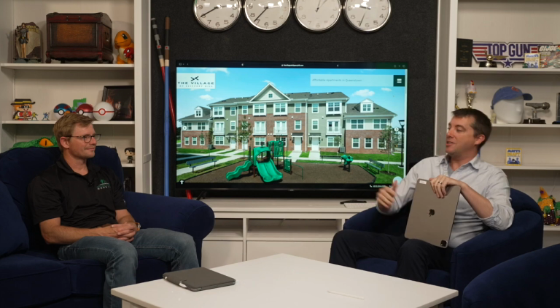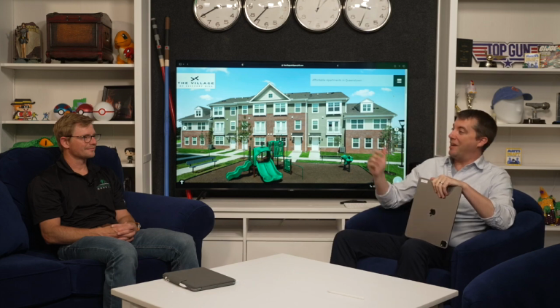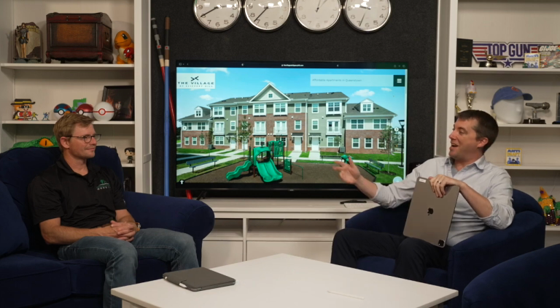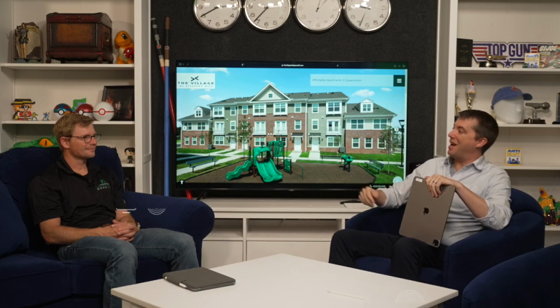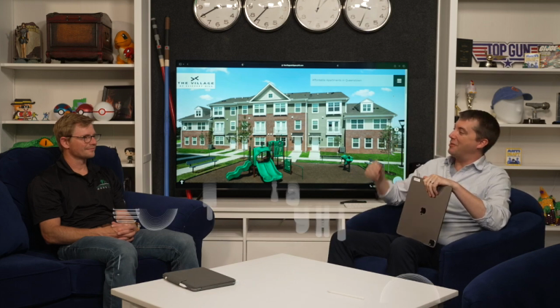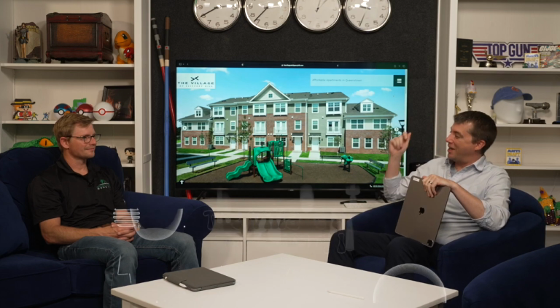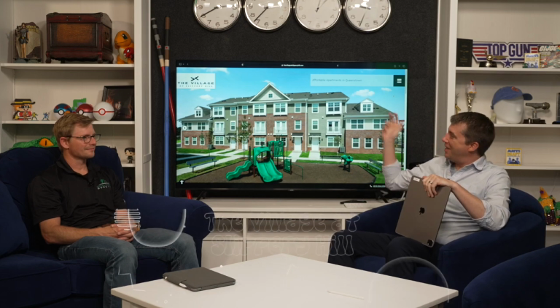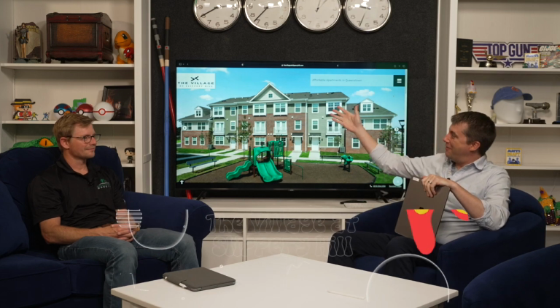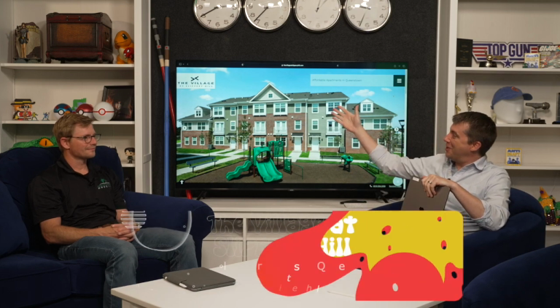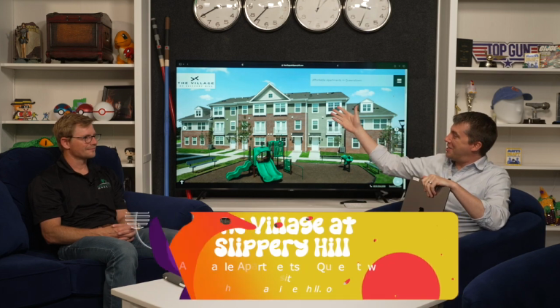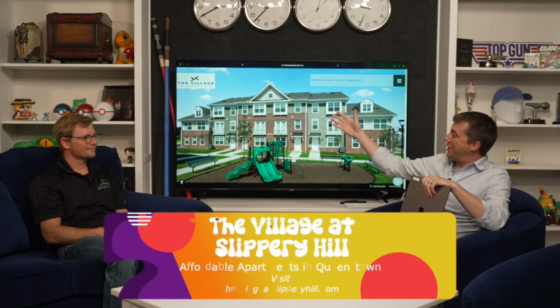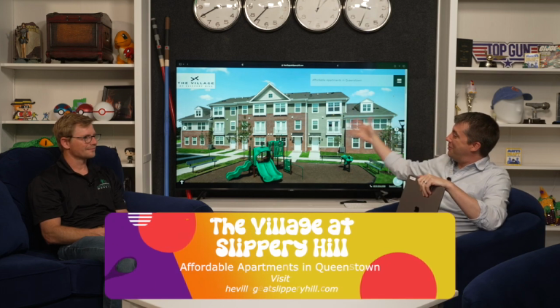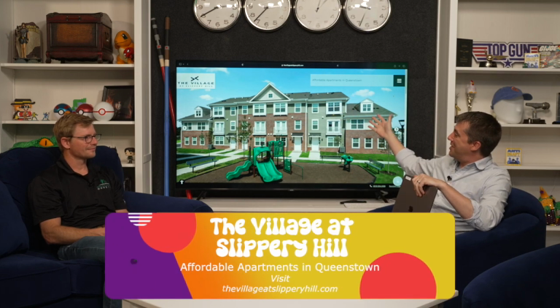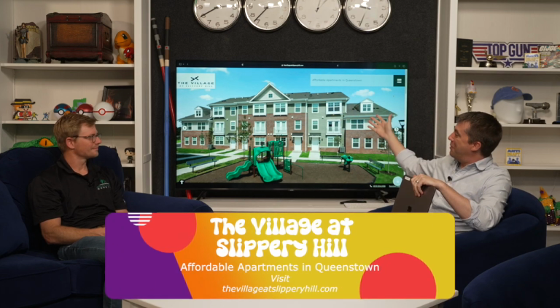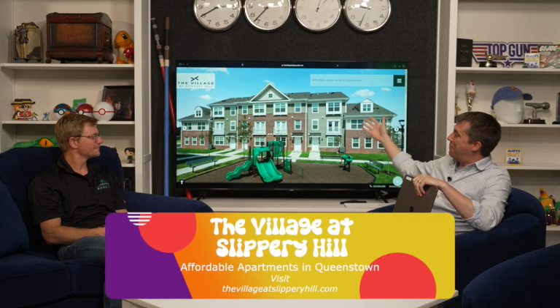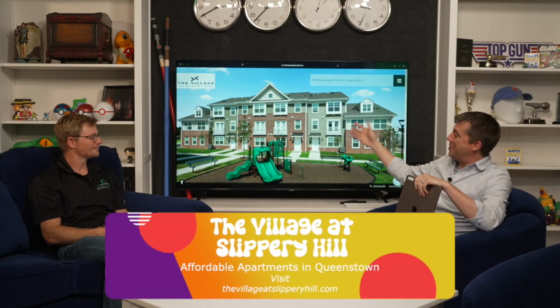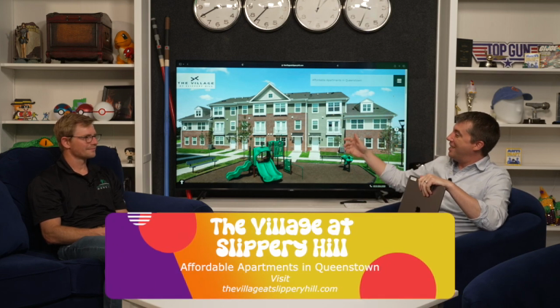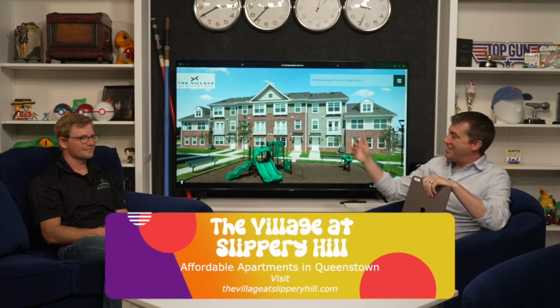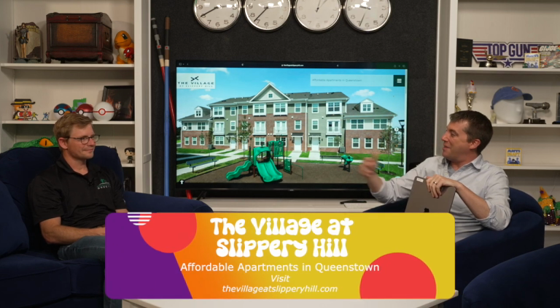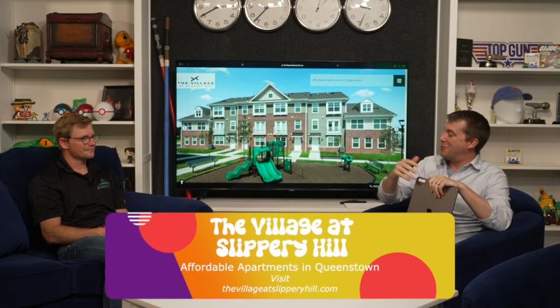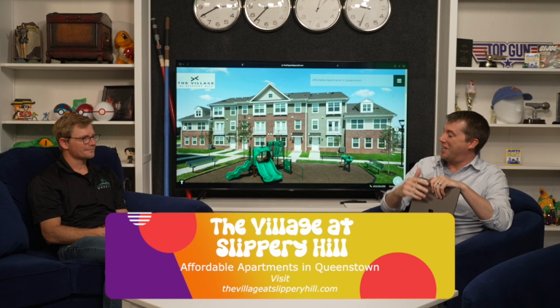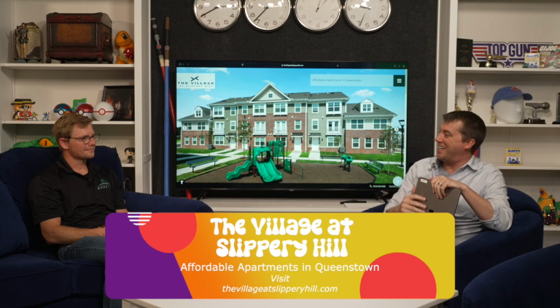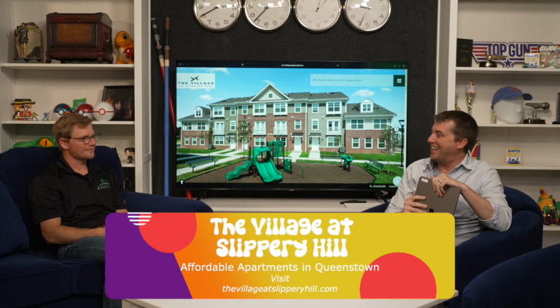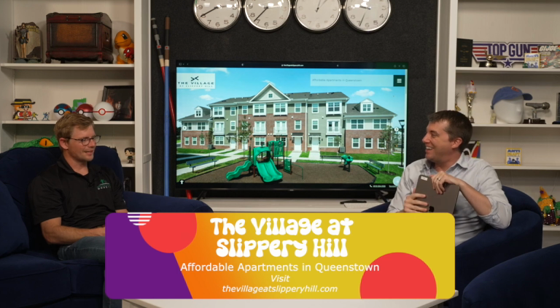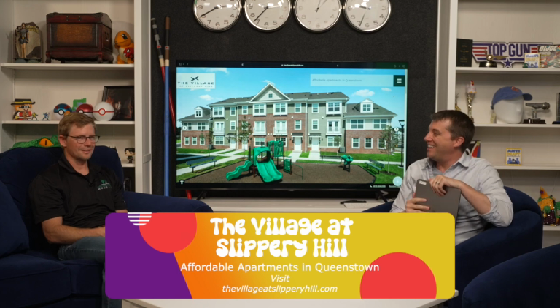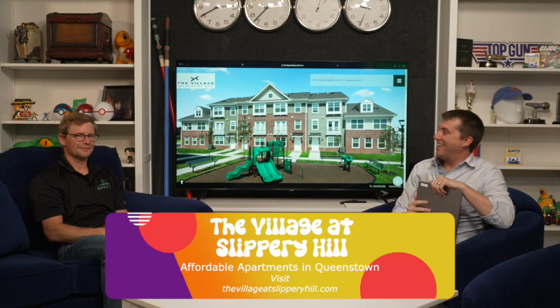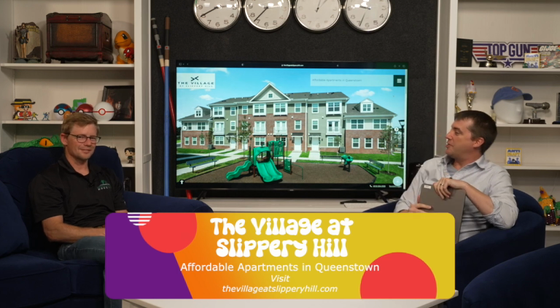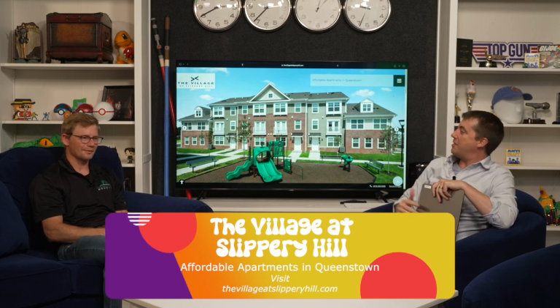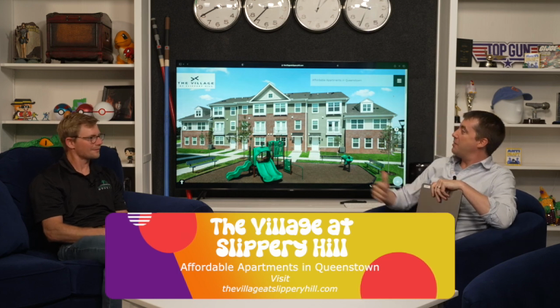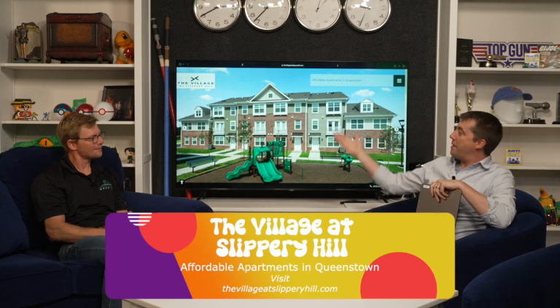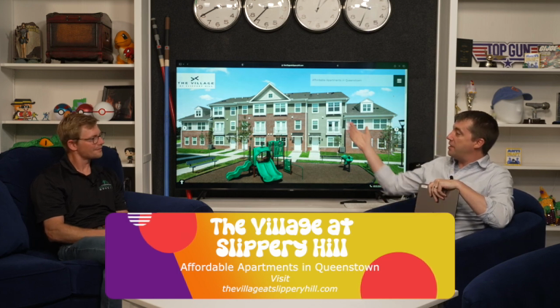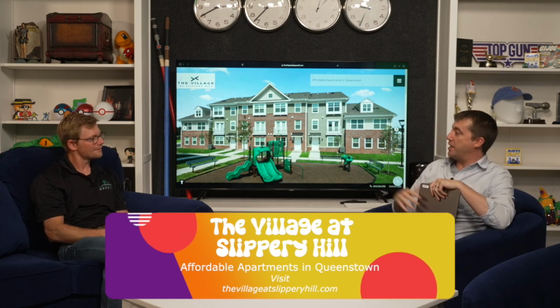We have Tom from the Village at Slippery Hill. We see a beautiful picture. Tom, thanks for joining us today. Thank you. So tell us a little bit about the Village.